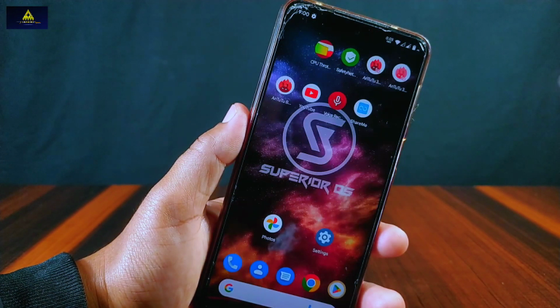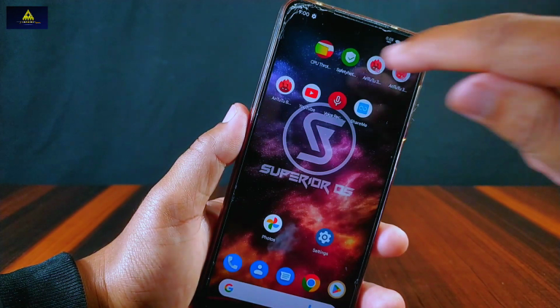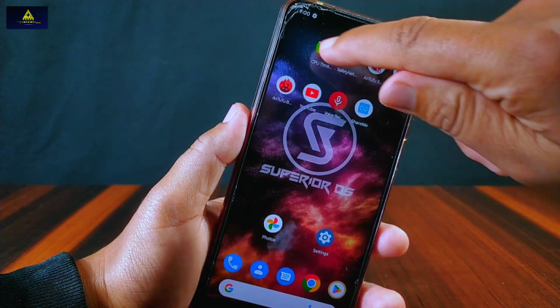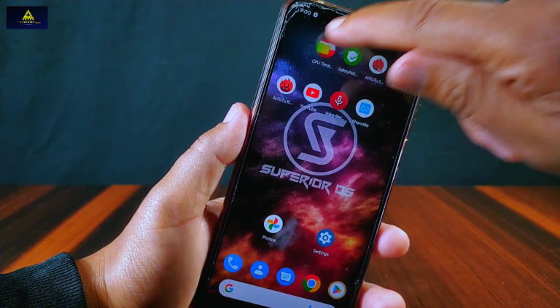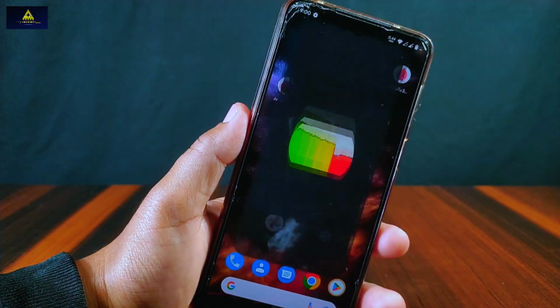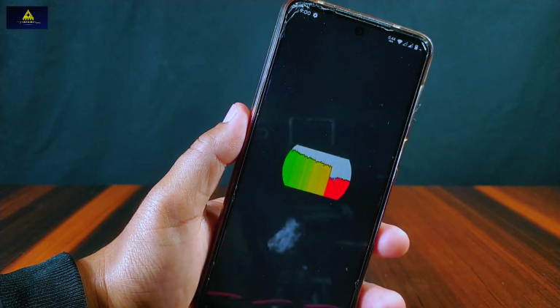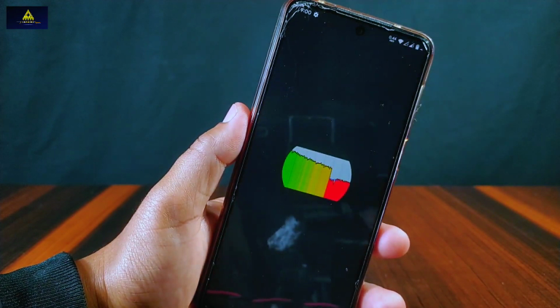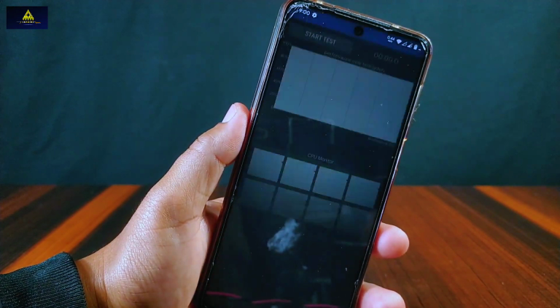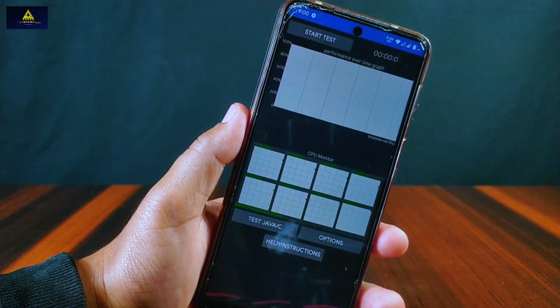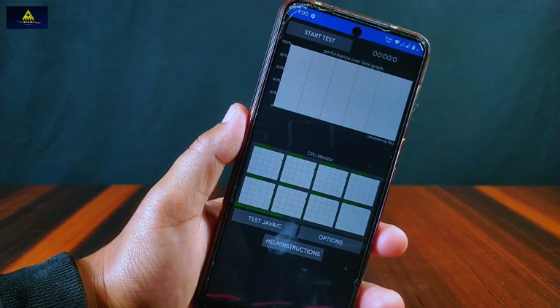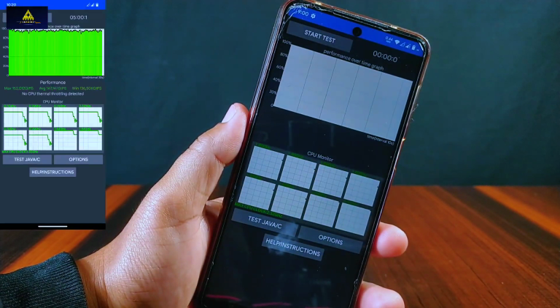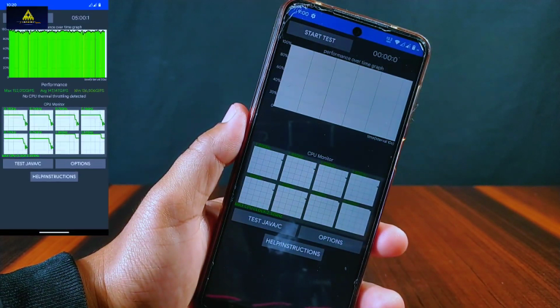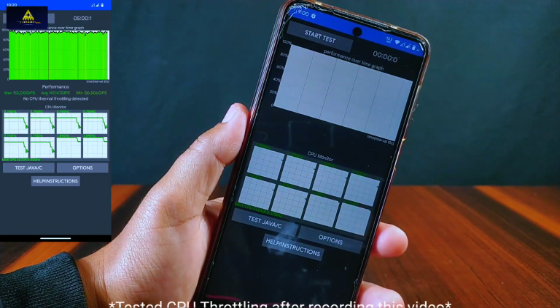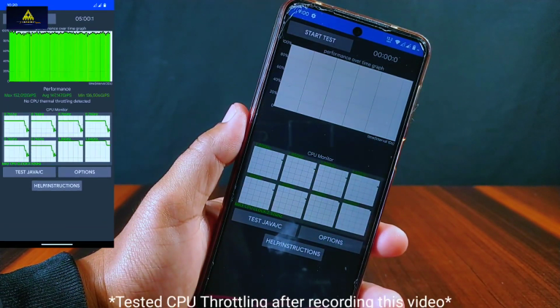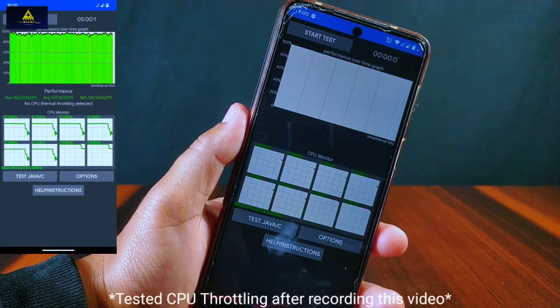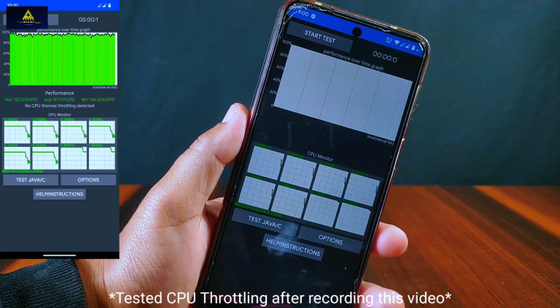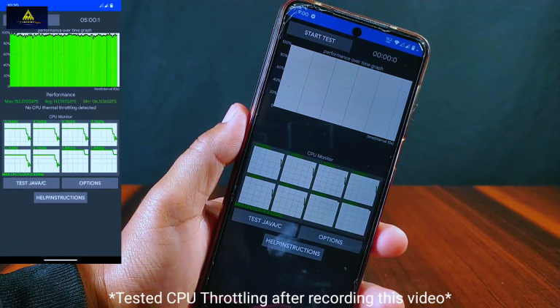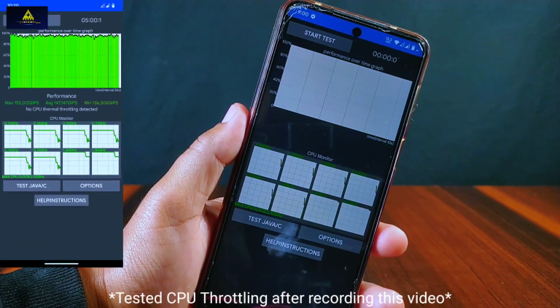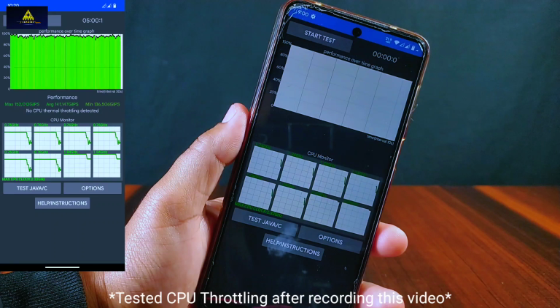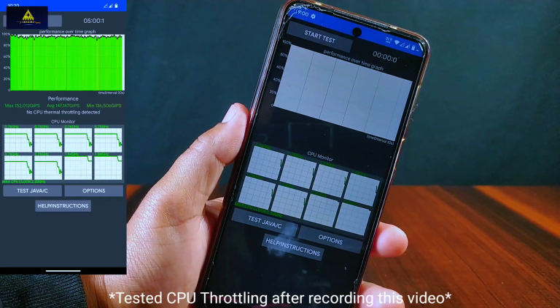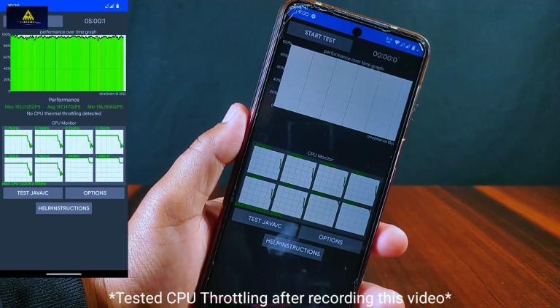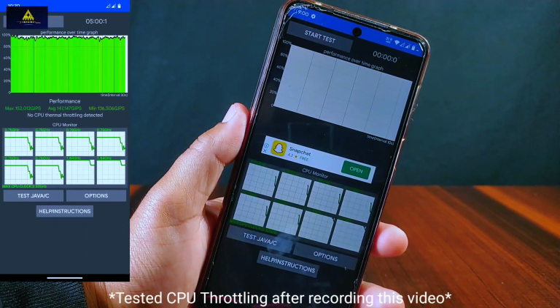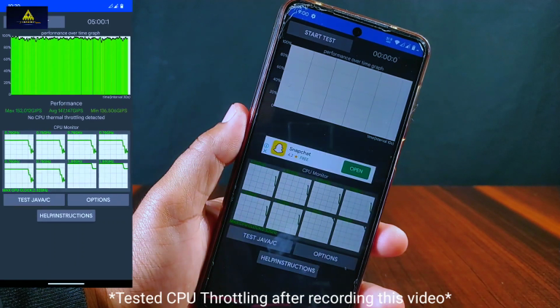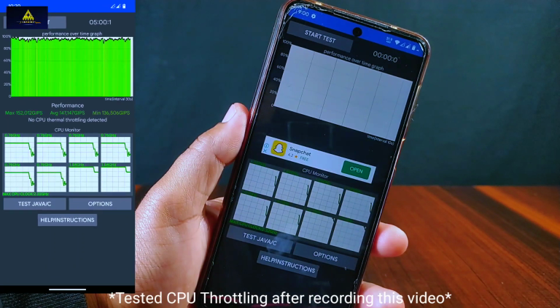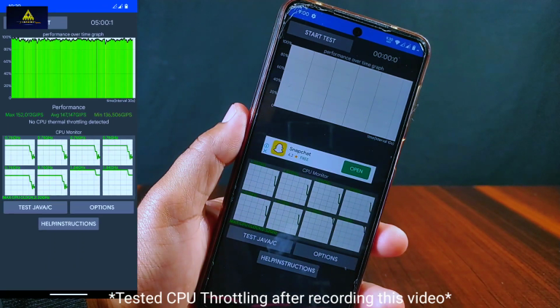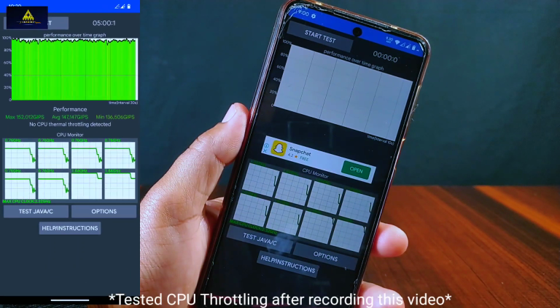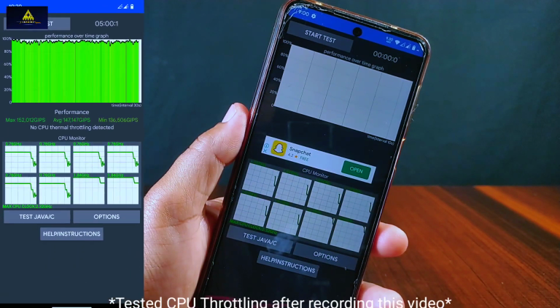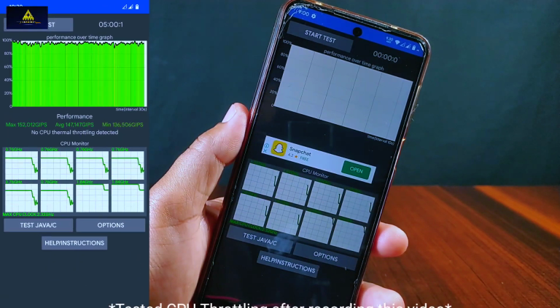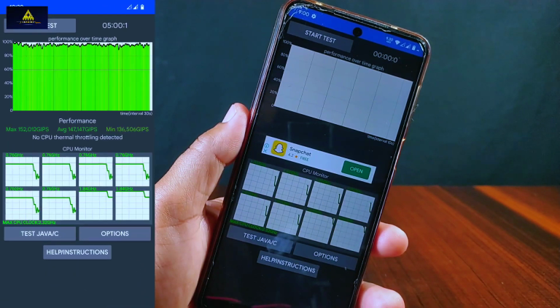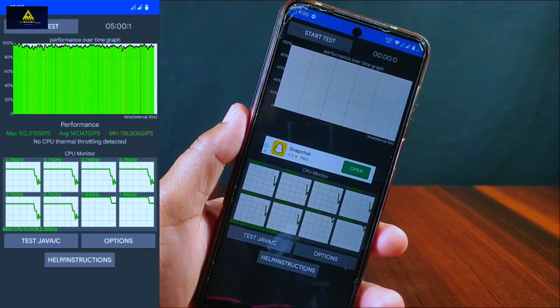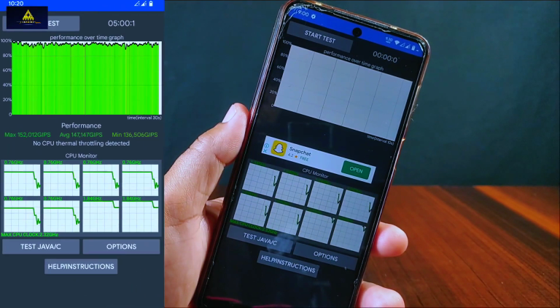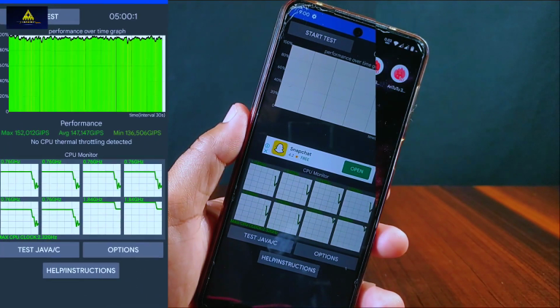Now let's see the CPU throttling test in this ROM. It has passed the CPU throttling test as well — no CPU thermal throttling is detected while testing.